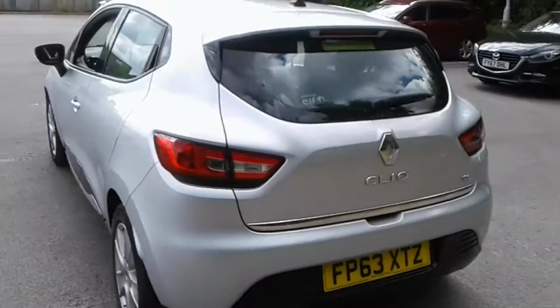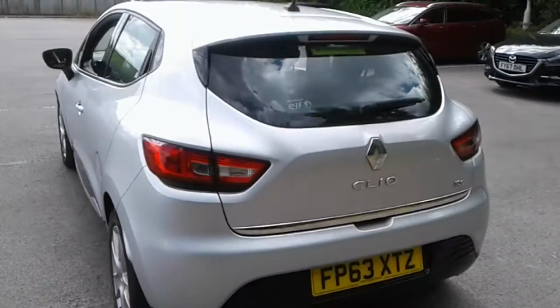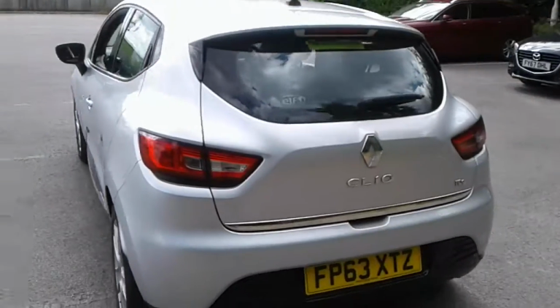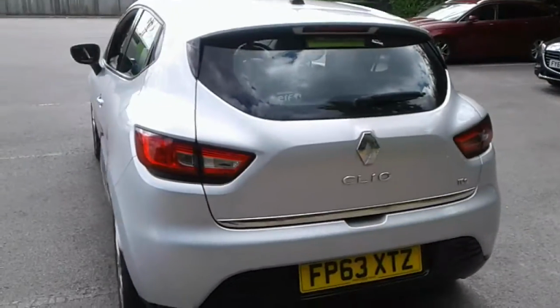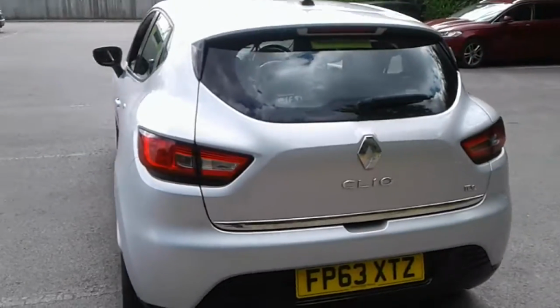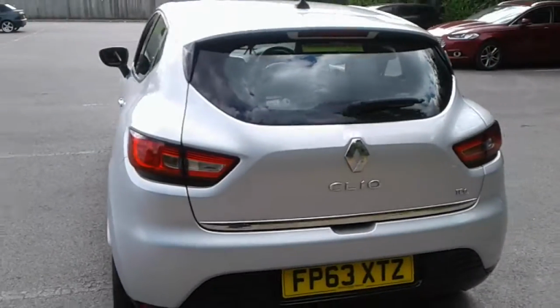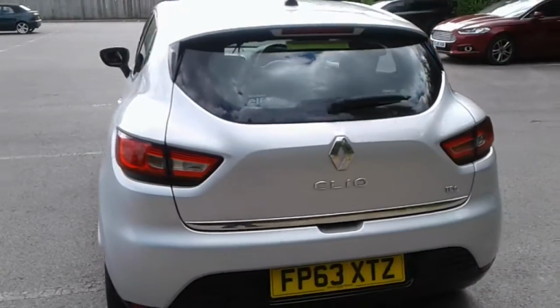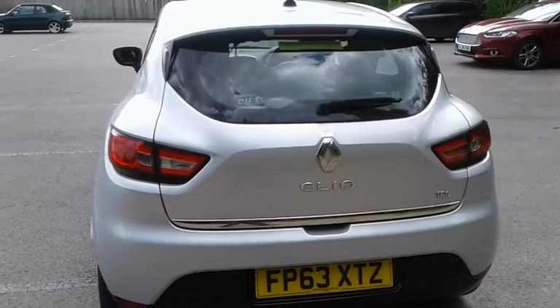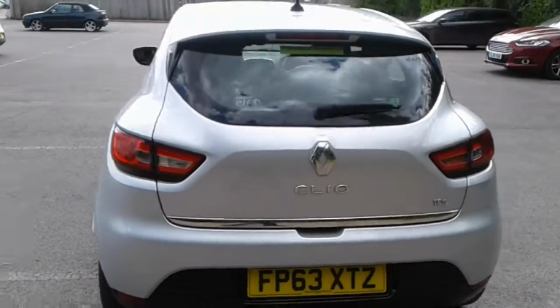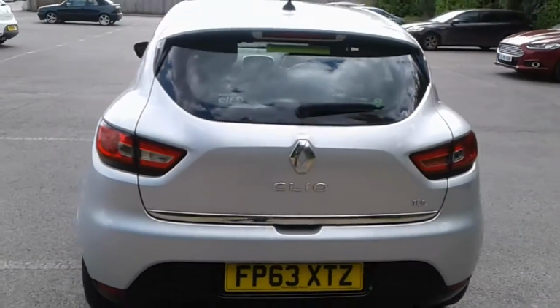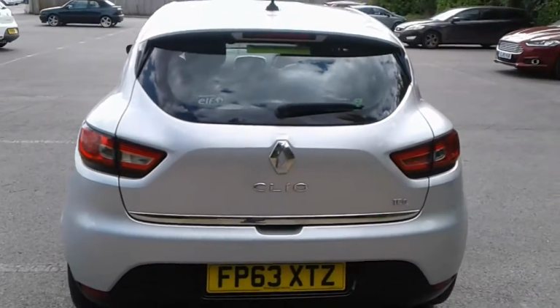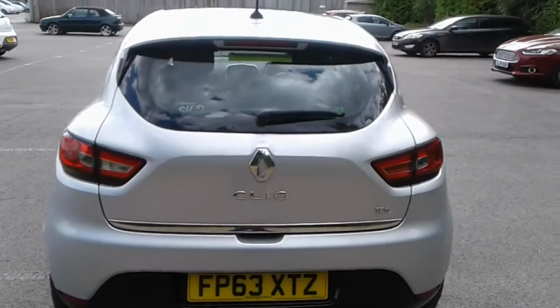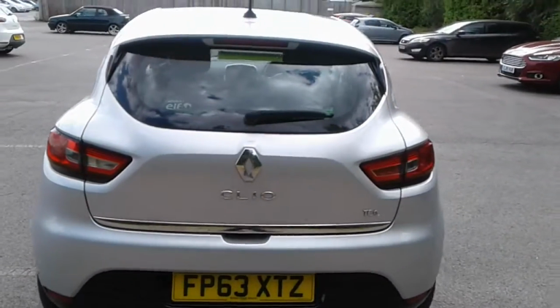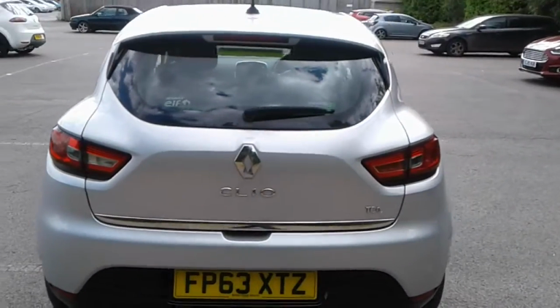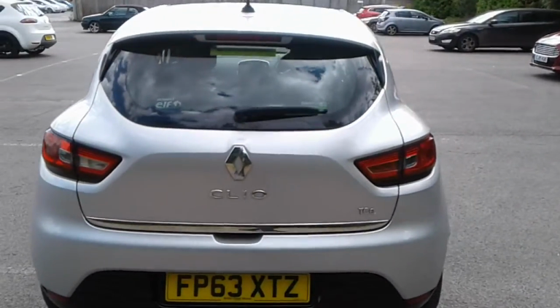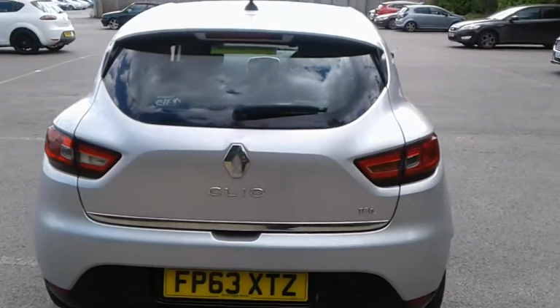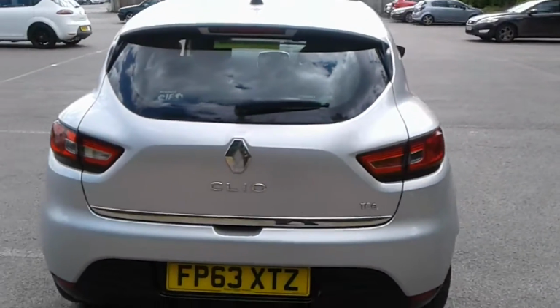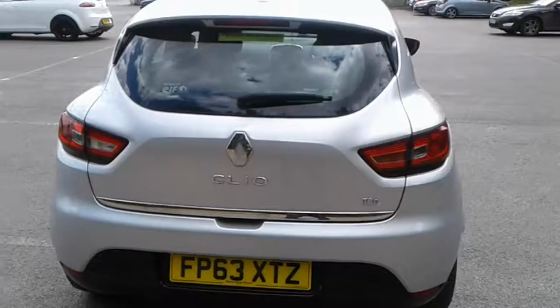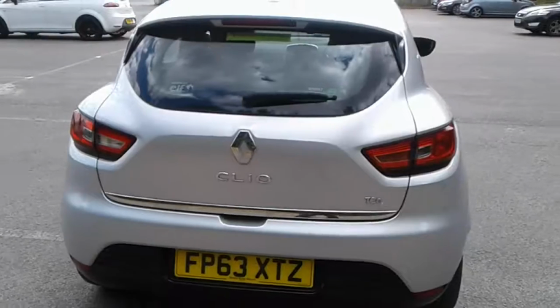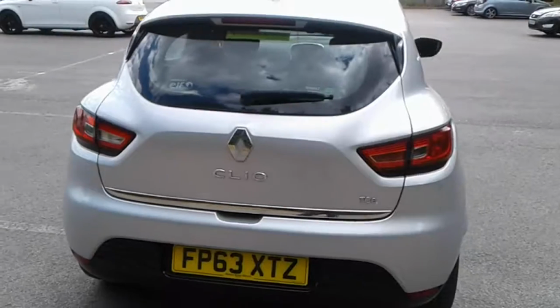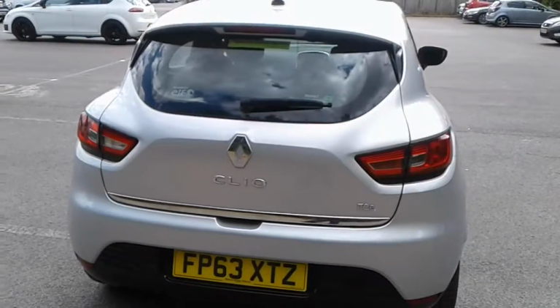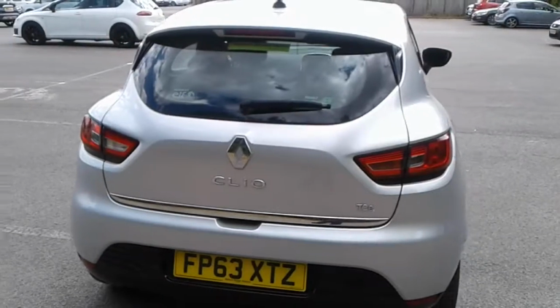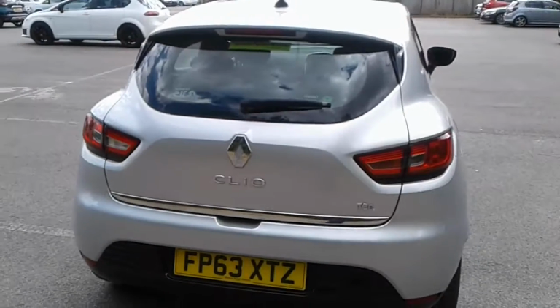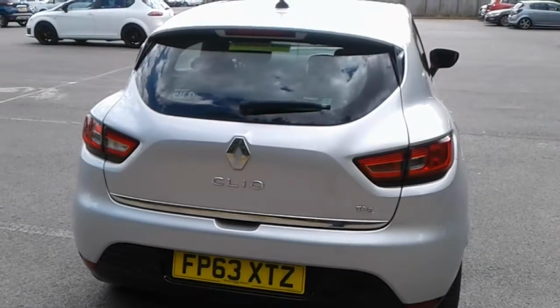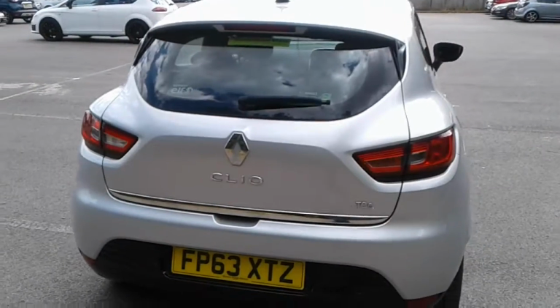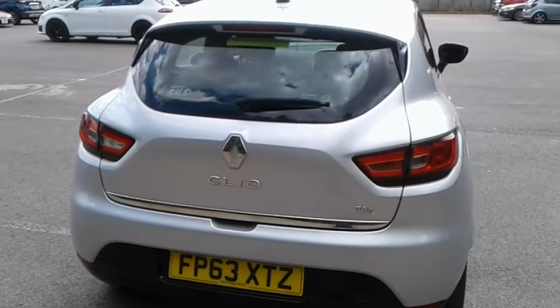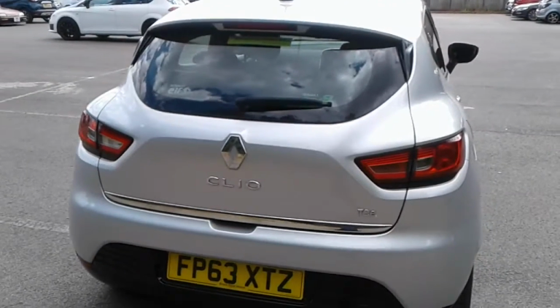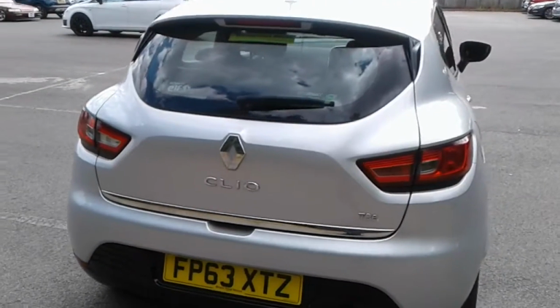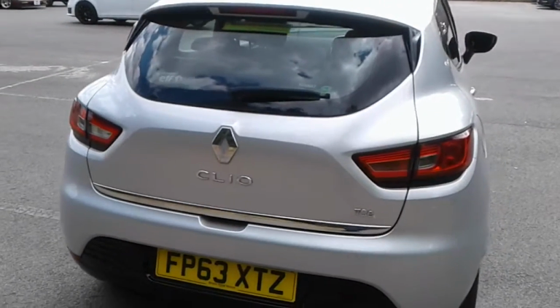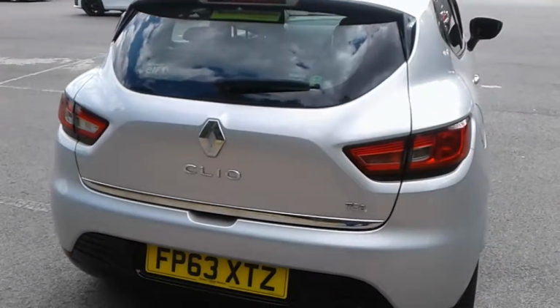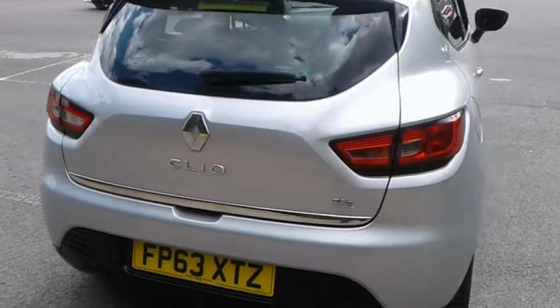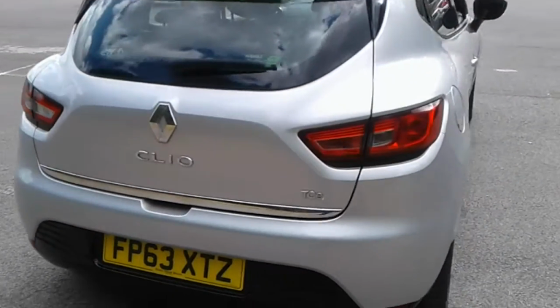There is a good size boot in the Clio, plenty of room for your weekly shopping. If you do need more space, the seats do fold down.